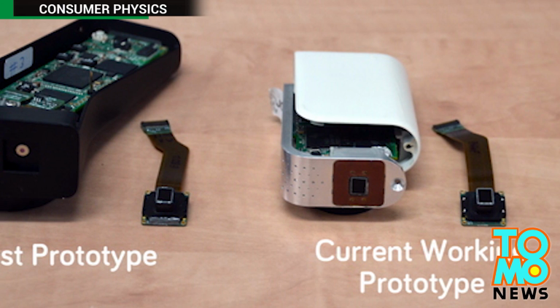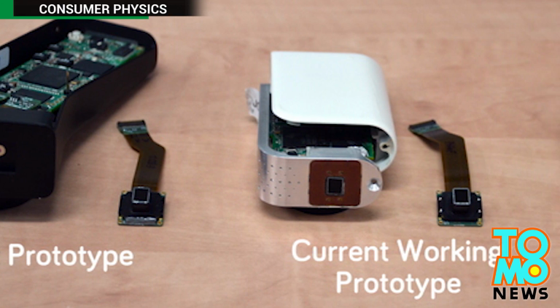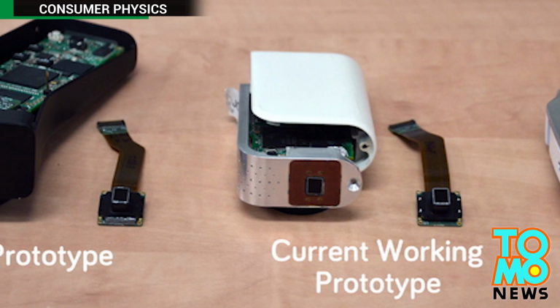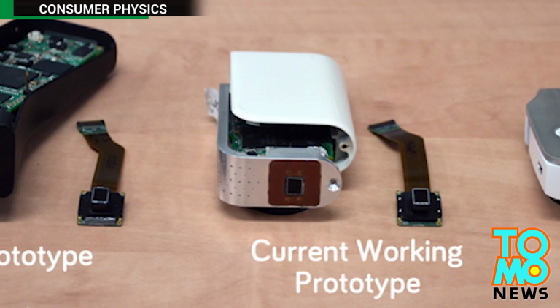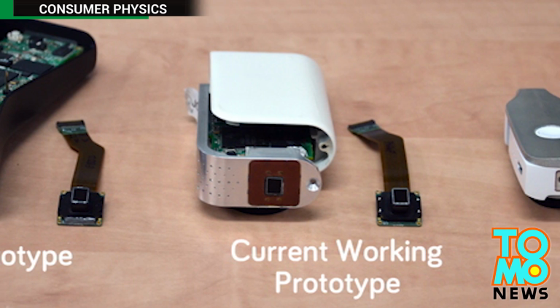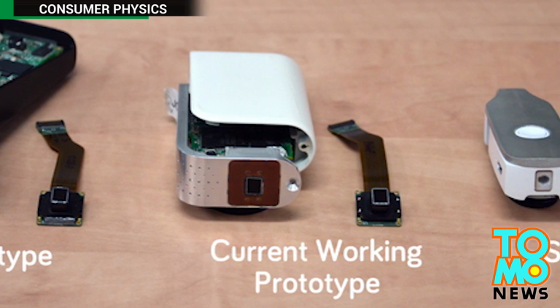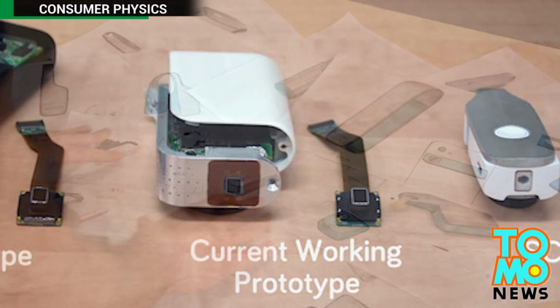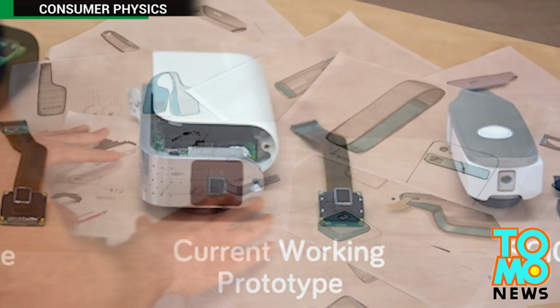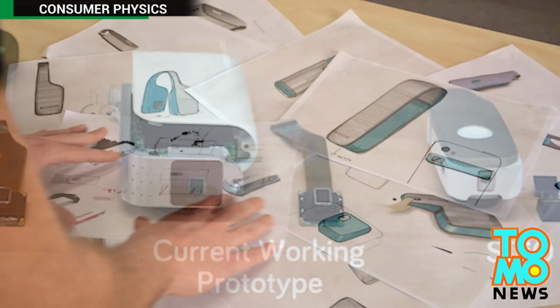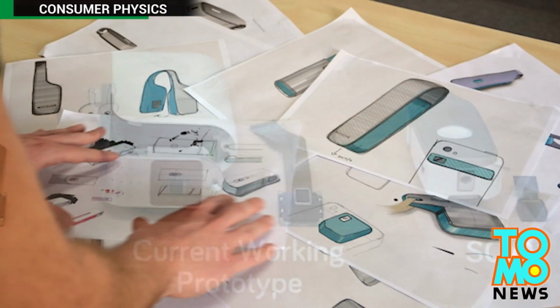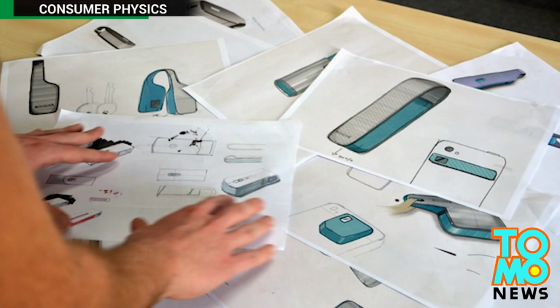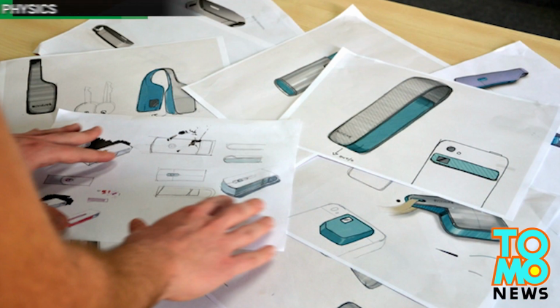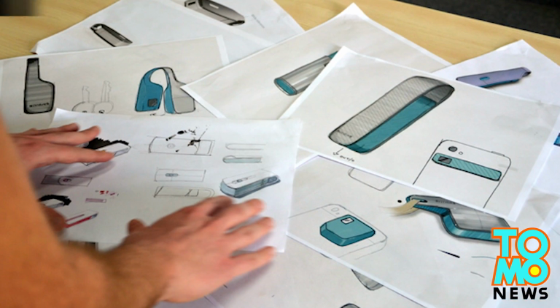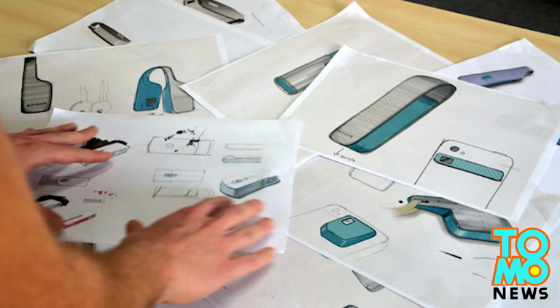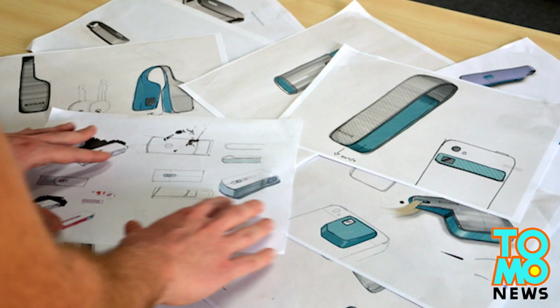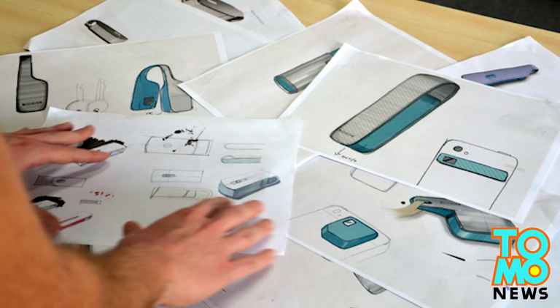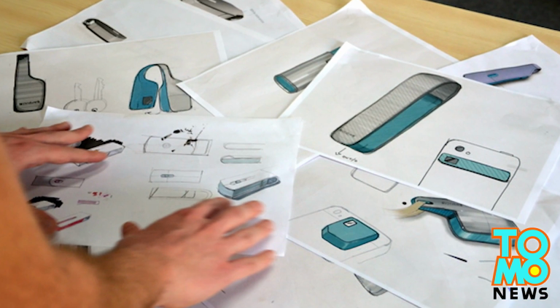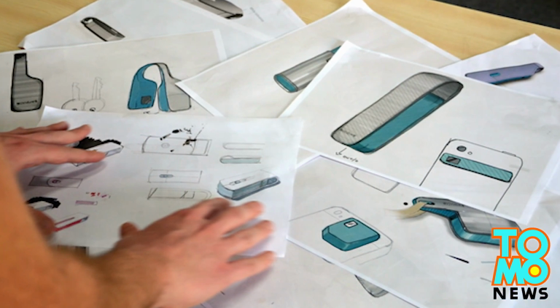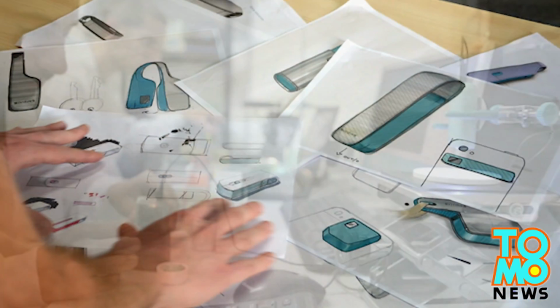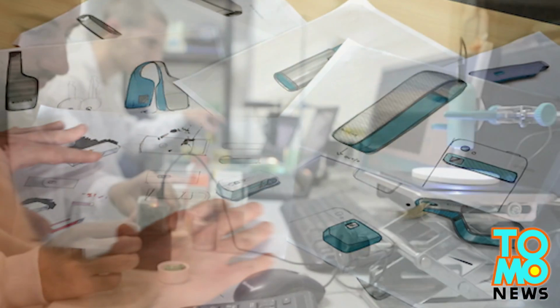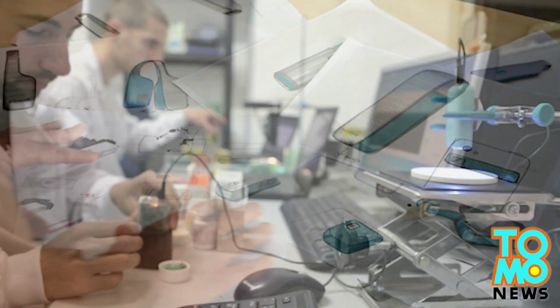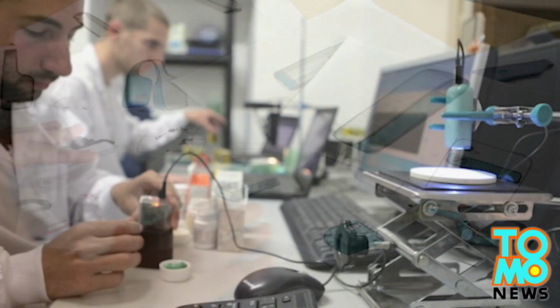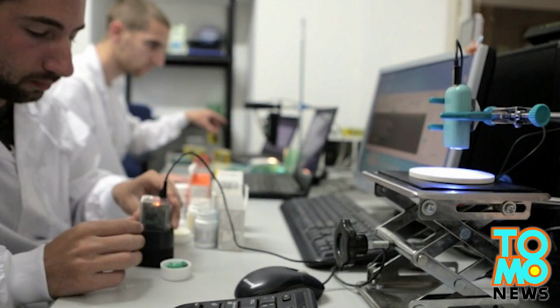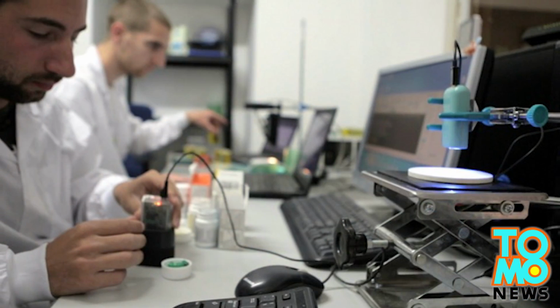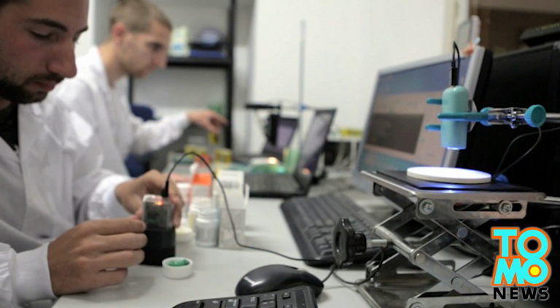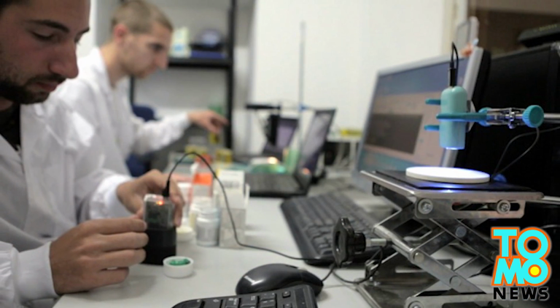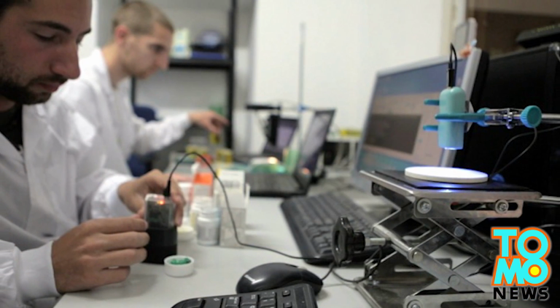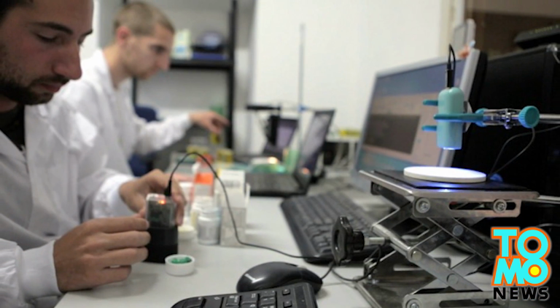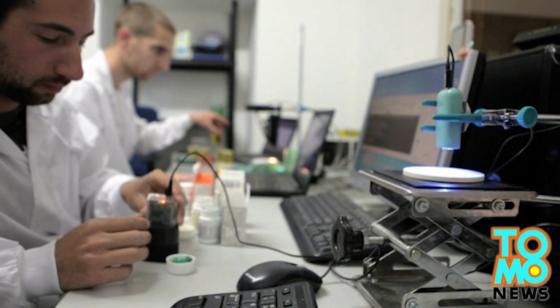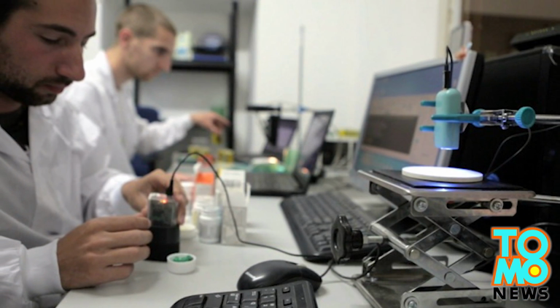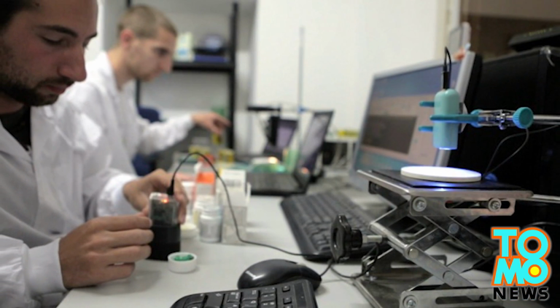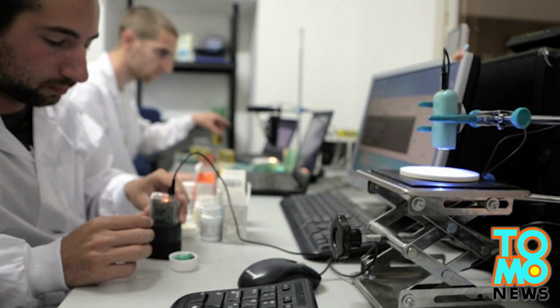The developers said the sensor will be more useful as time passes, as the developer is still building a database of objects.